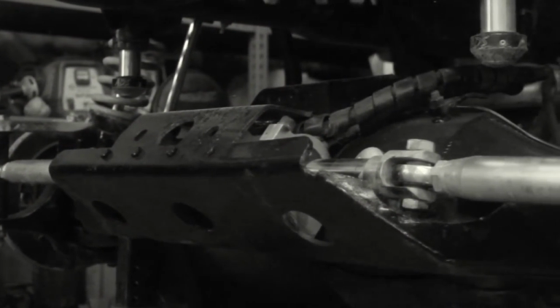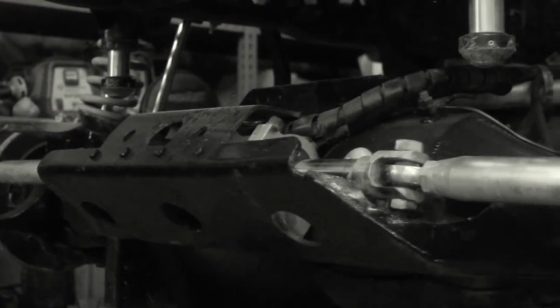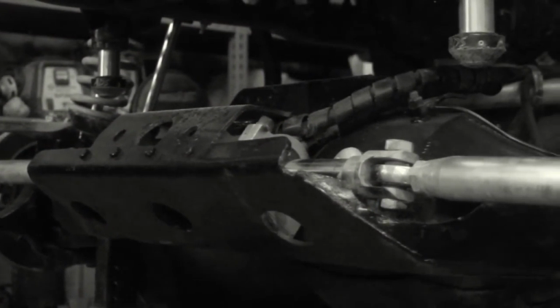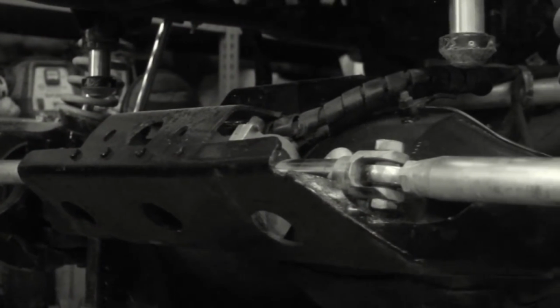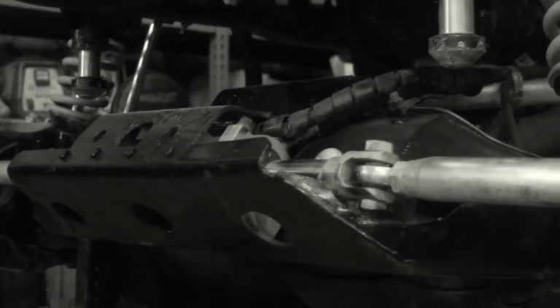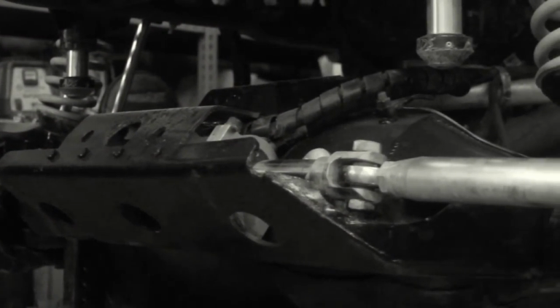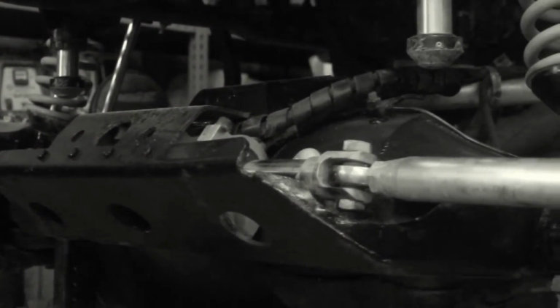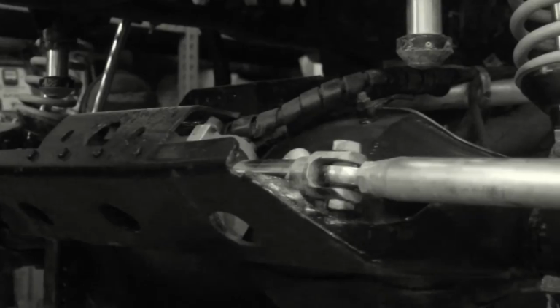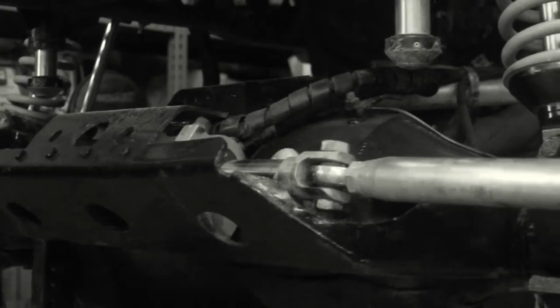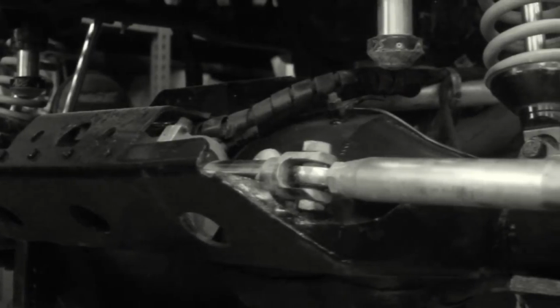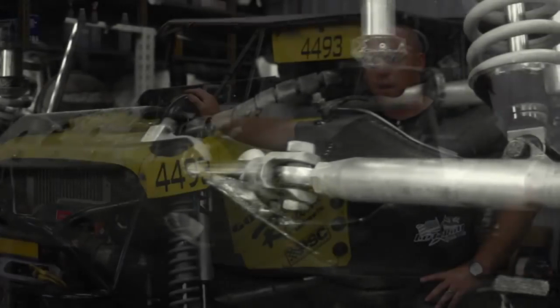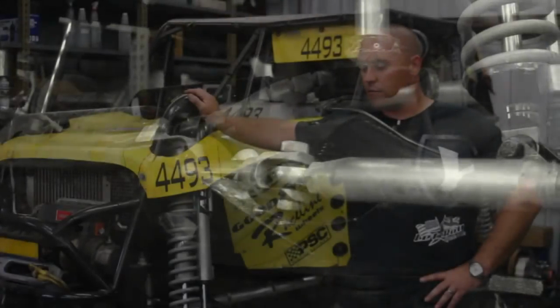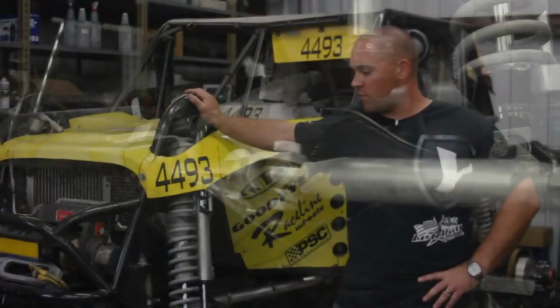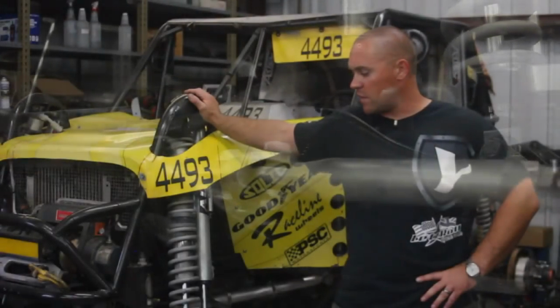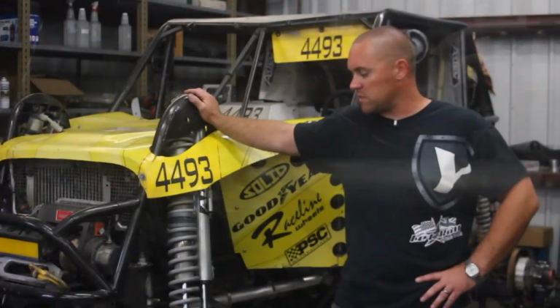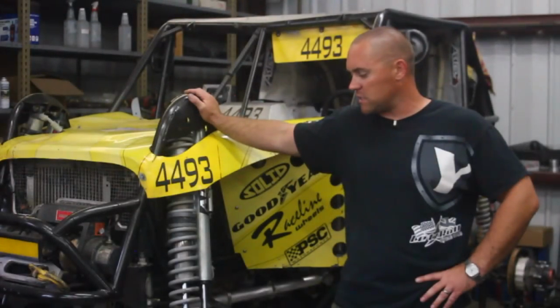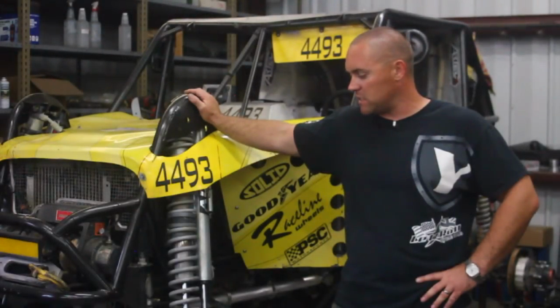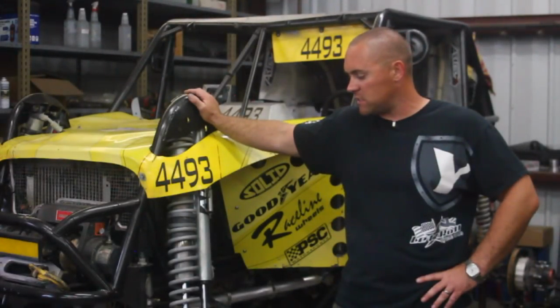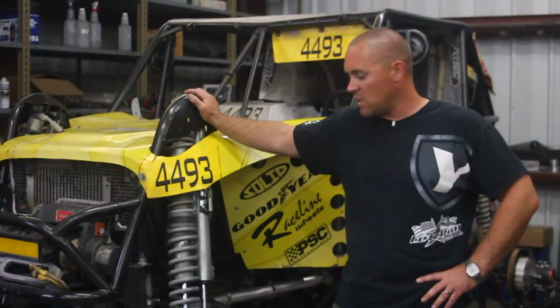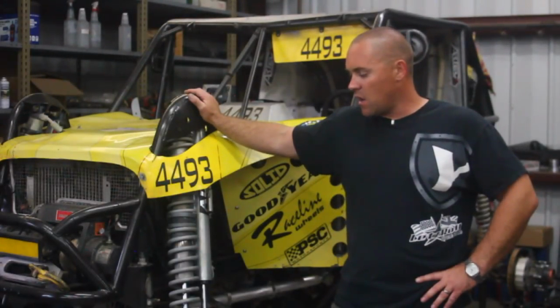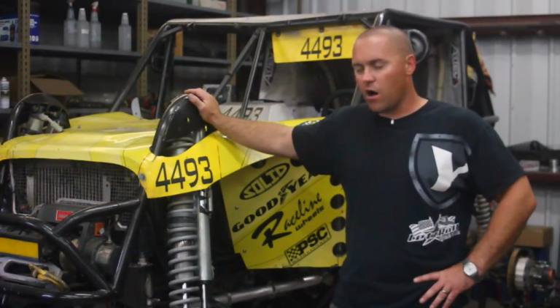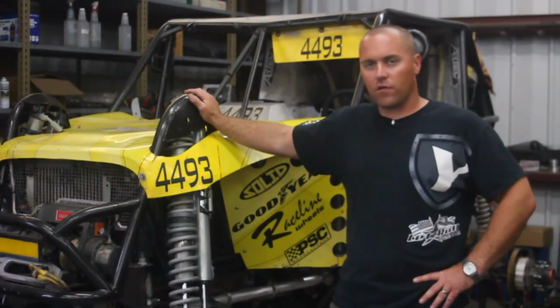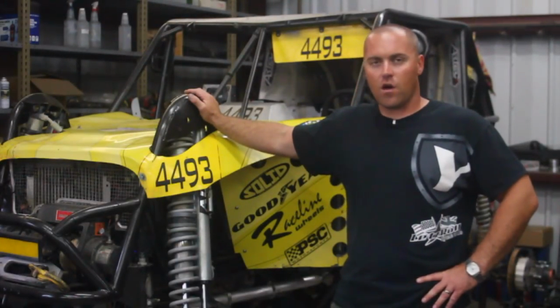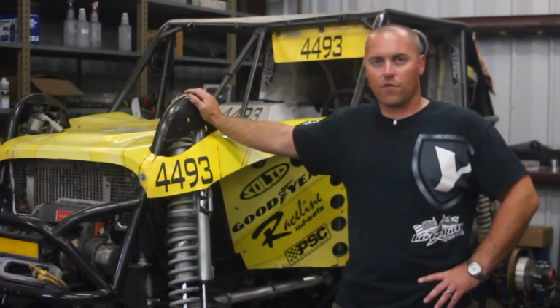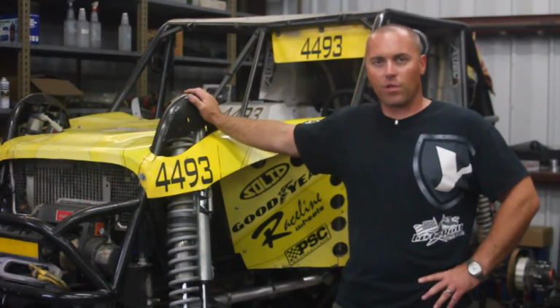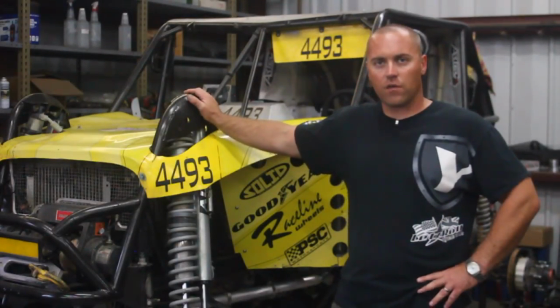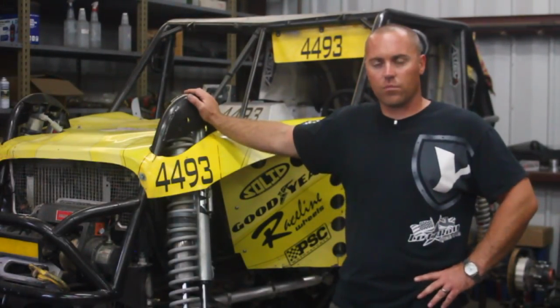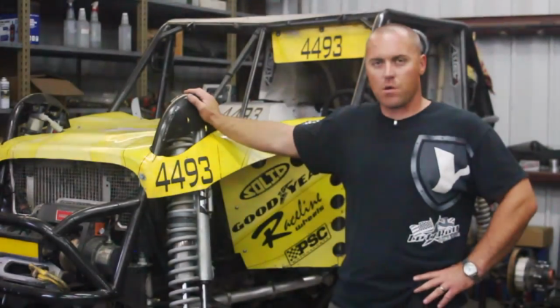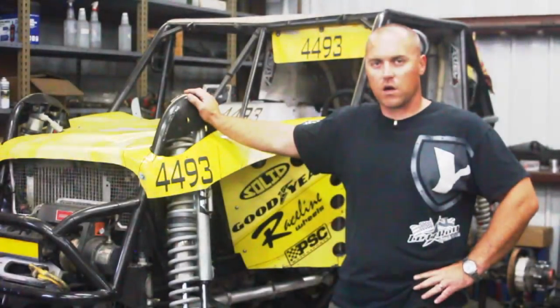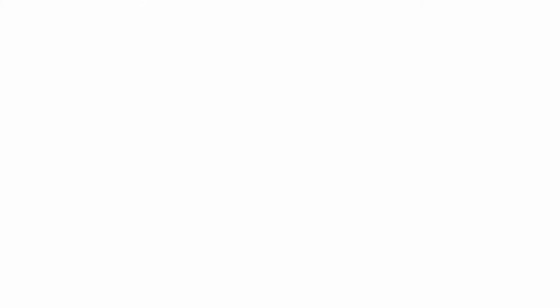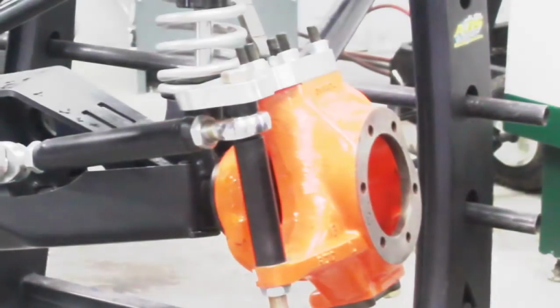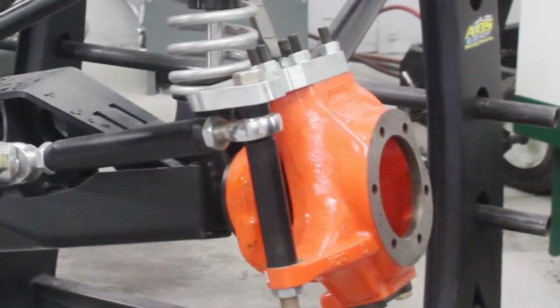We run a Ford 9-inch in the fronts, but they have these for Dana 60s. They also offer them as blanks if you put them on custom axles.